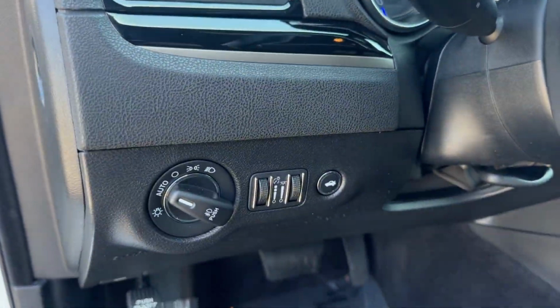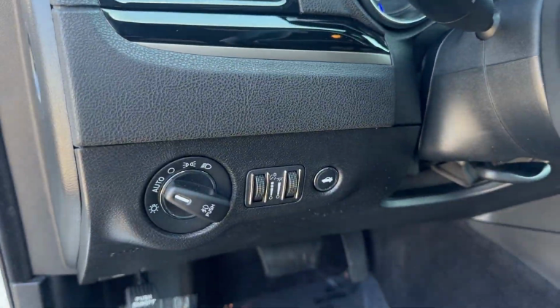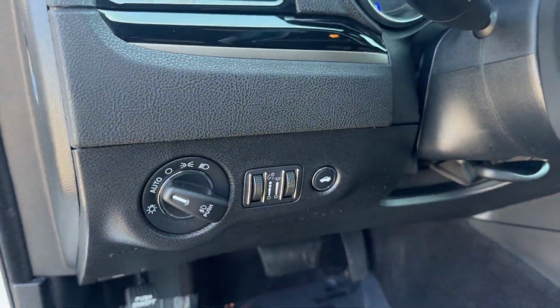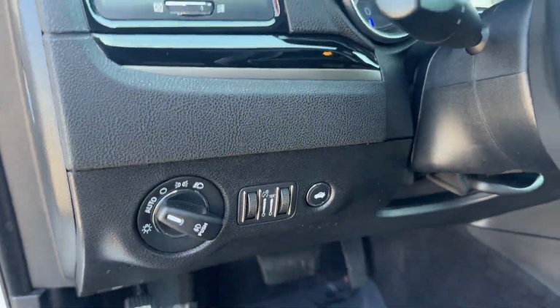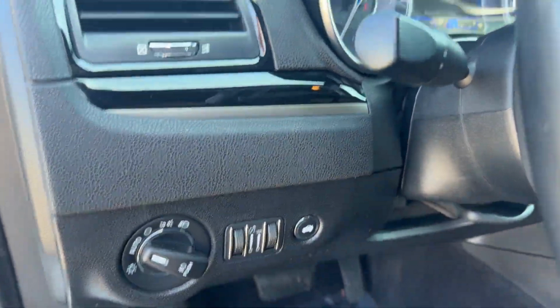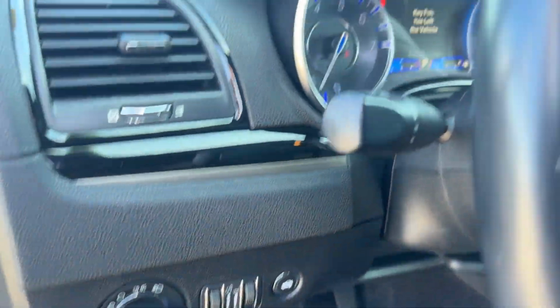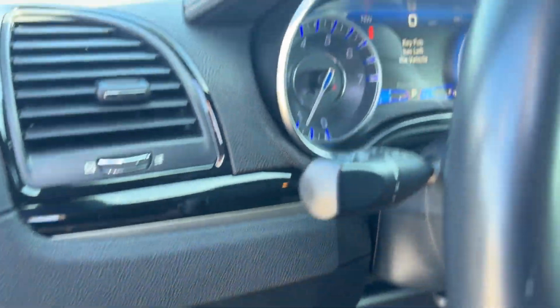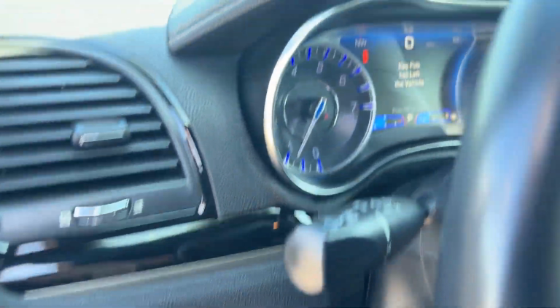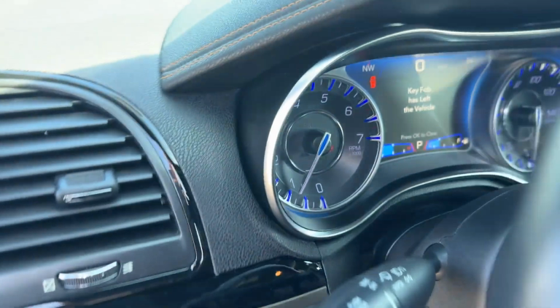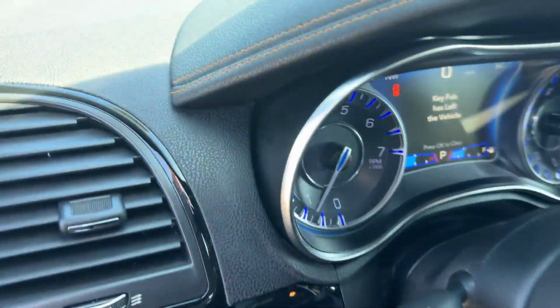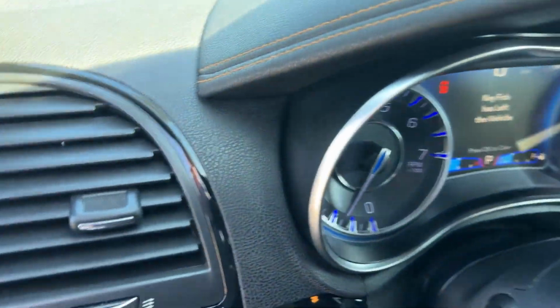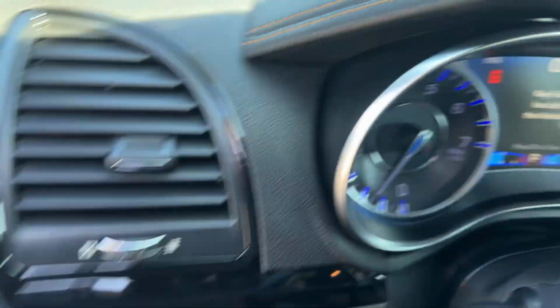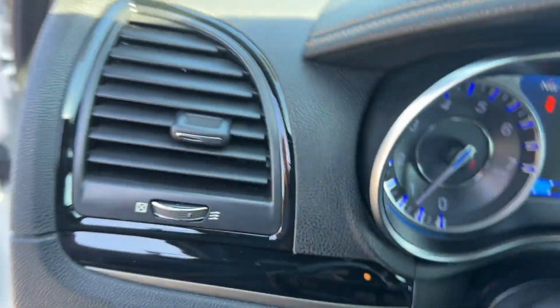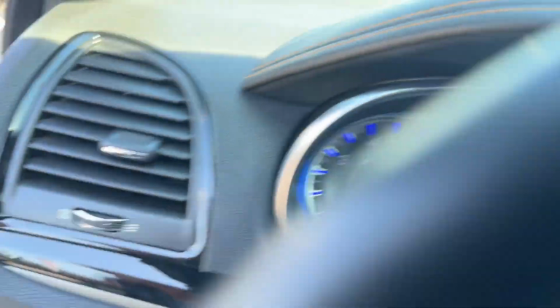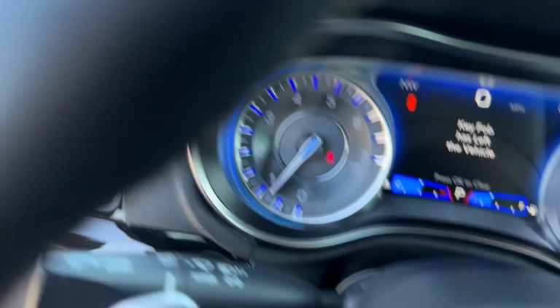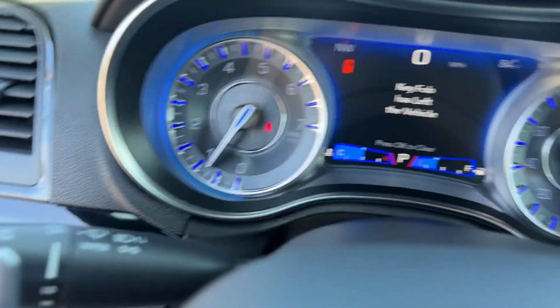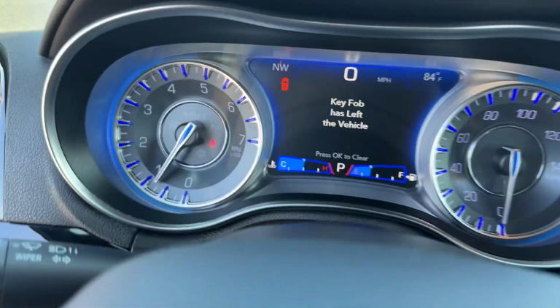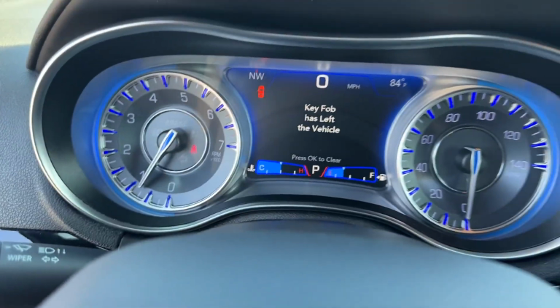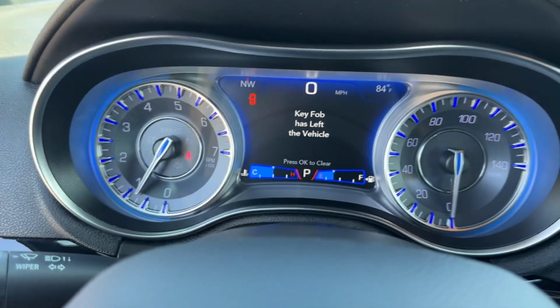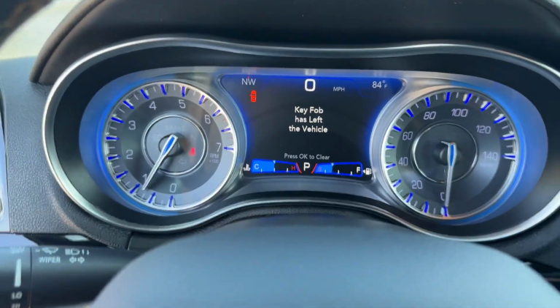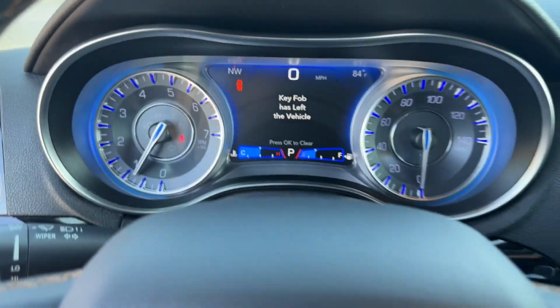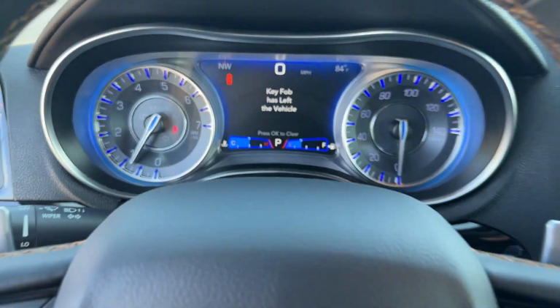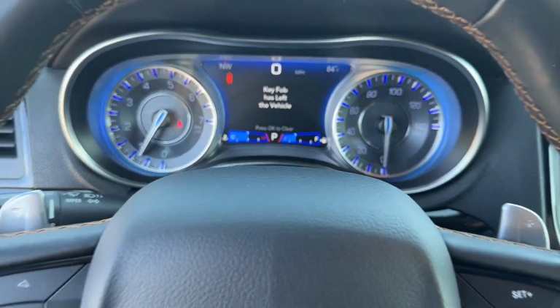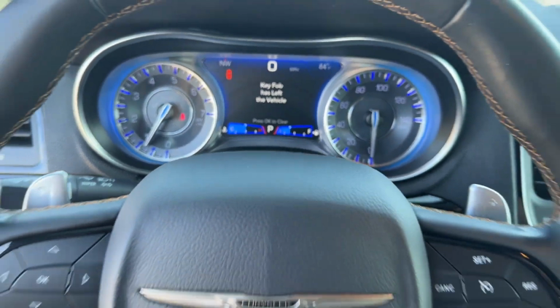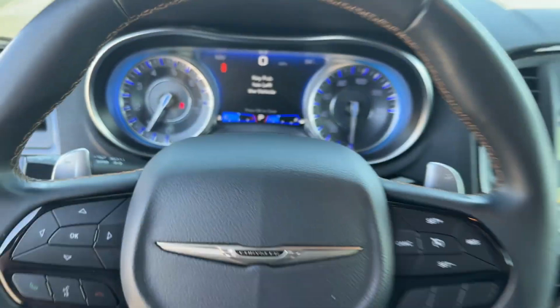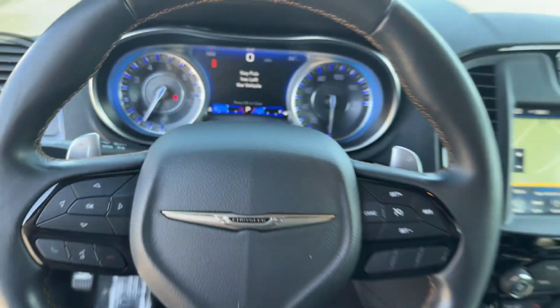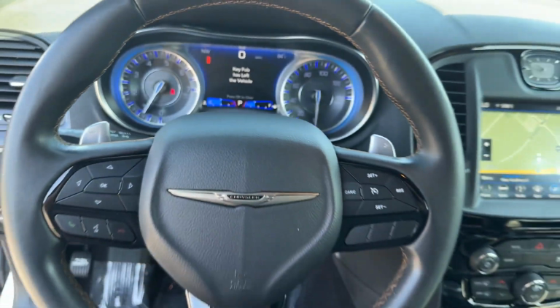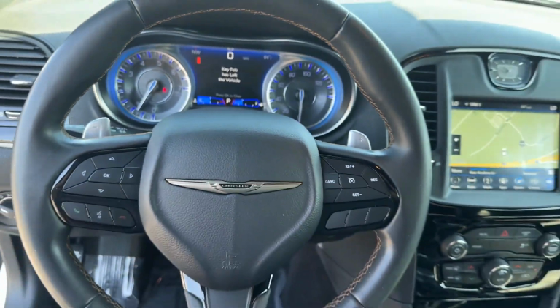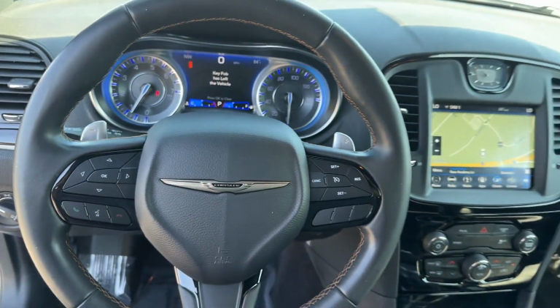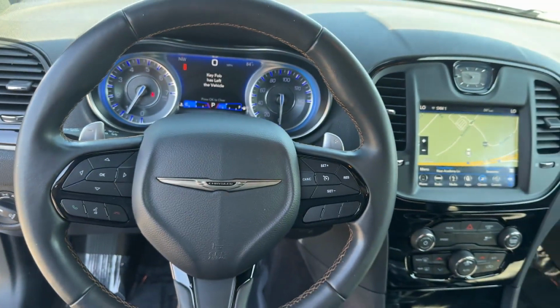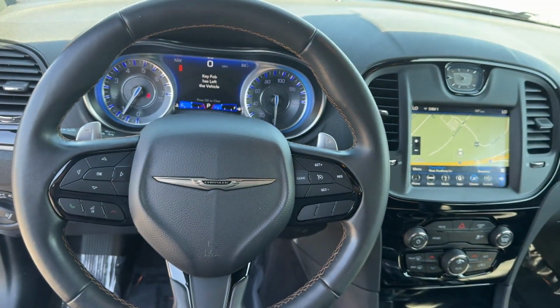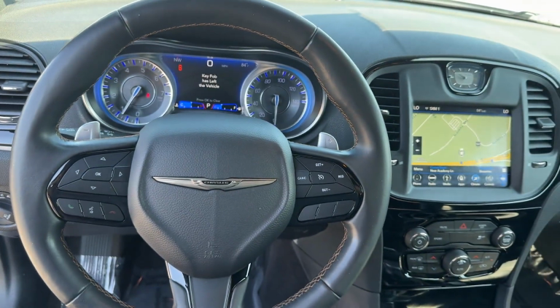Bluetooth, brake assist, keyless start, power outlet, and auto climate control.